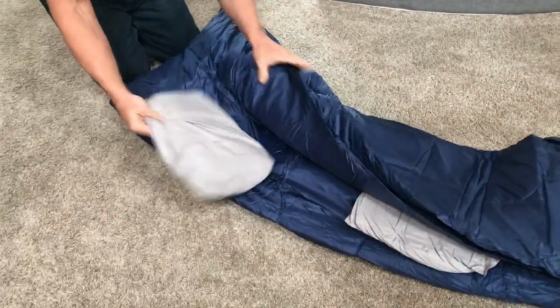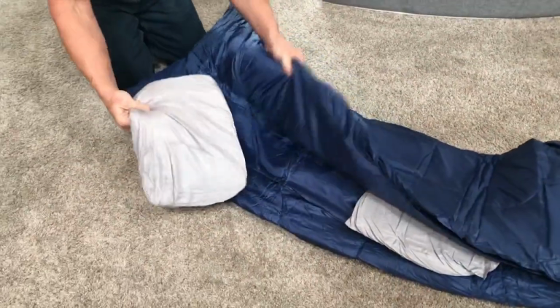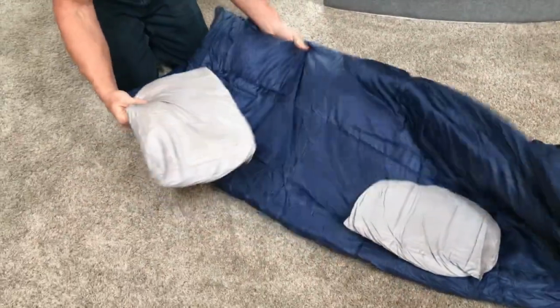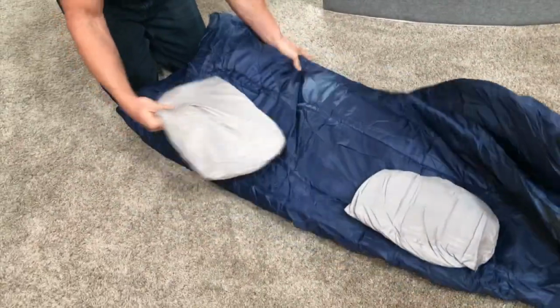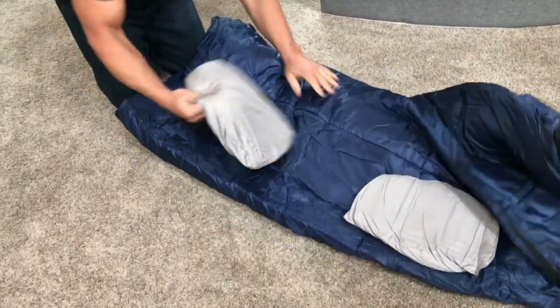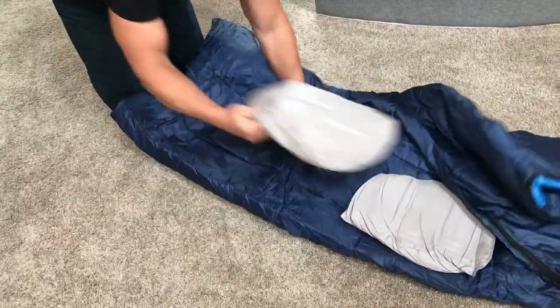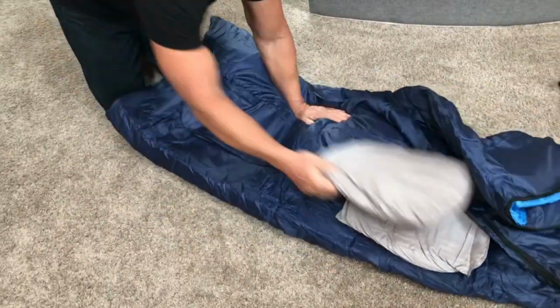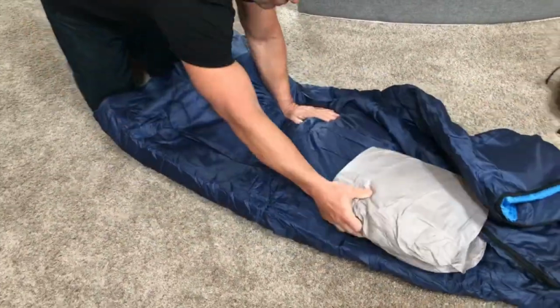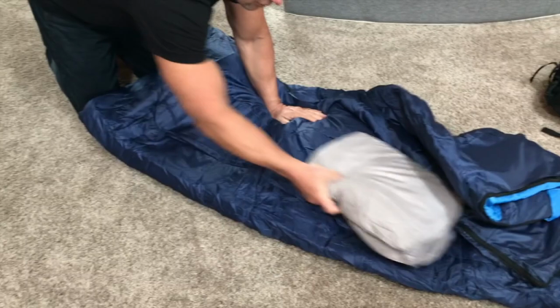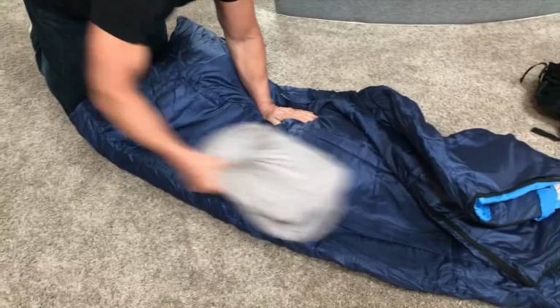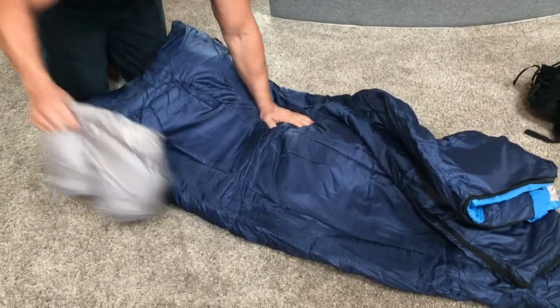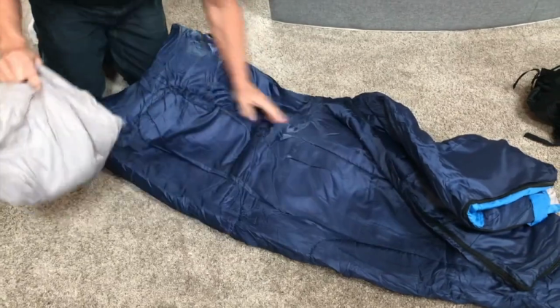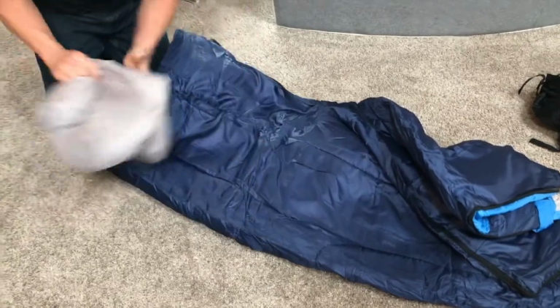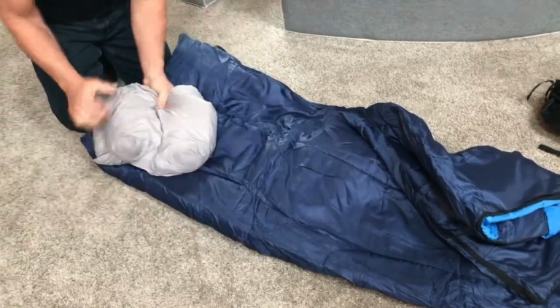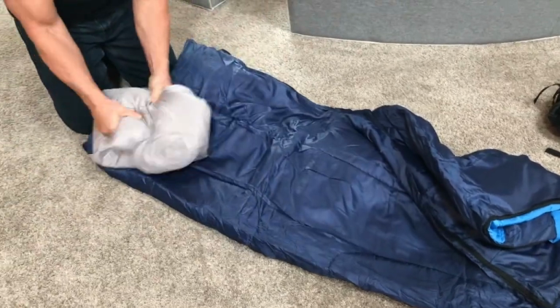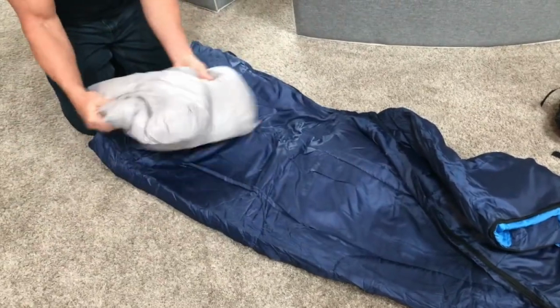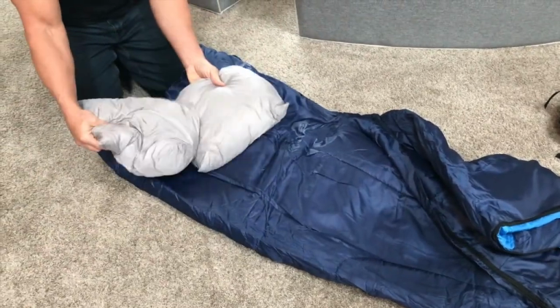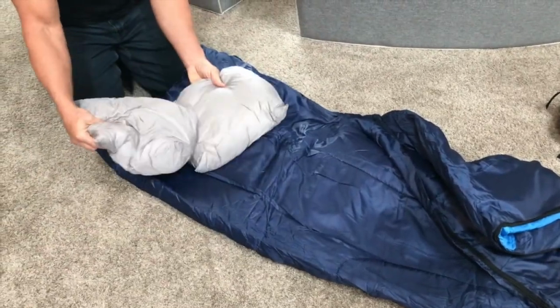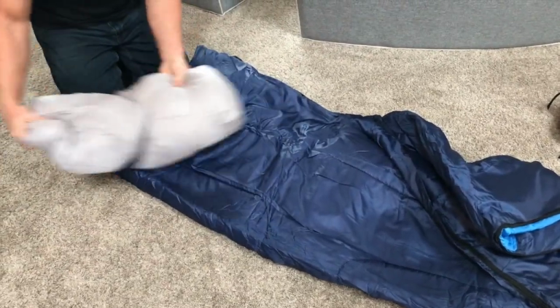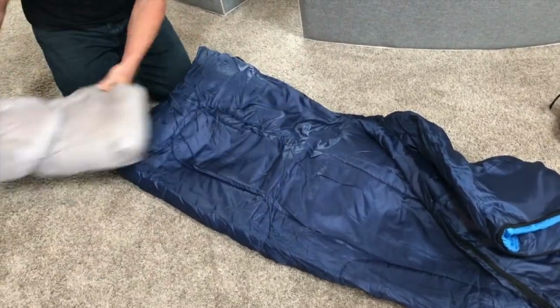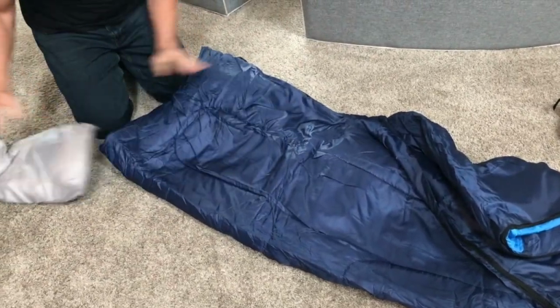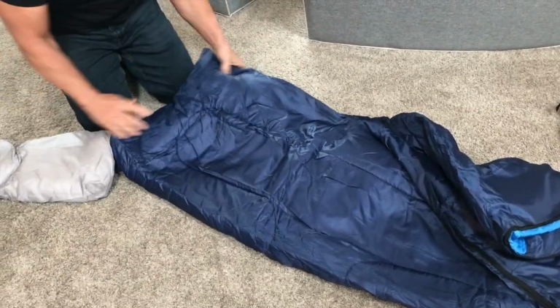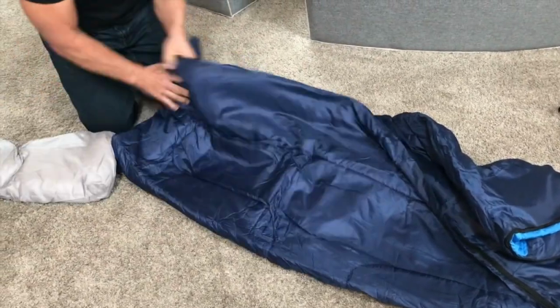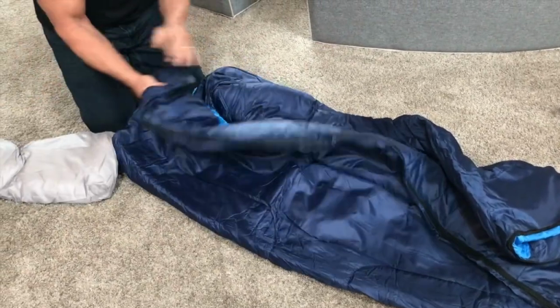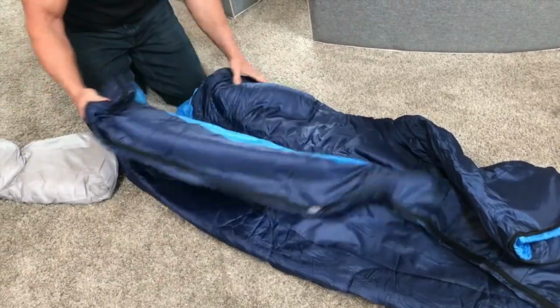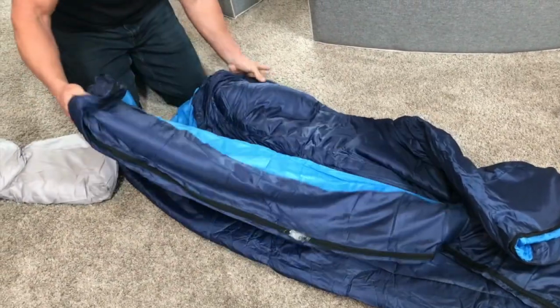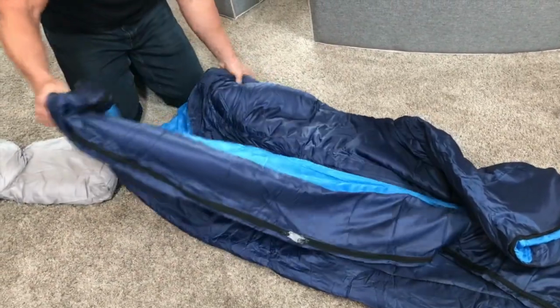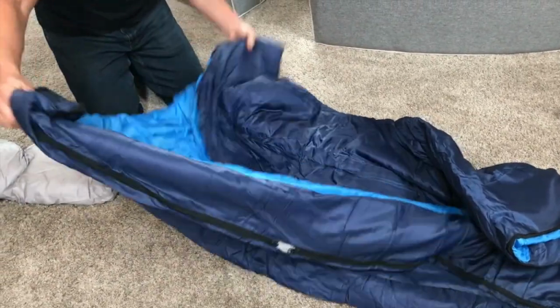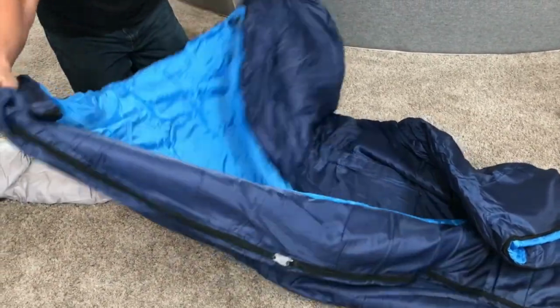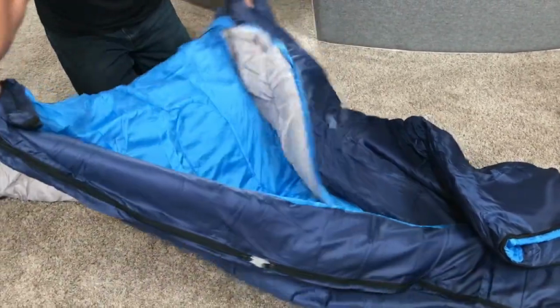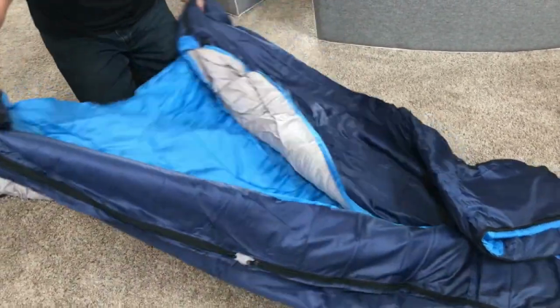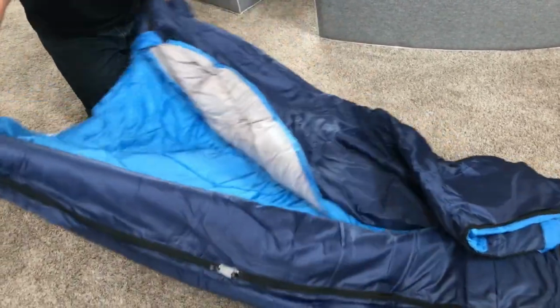It does come with two pillows — they're just perfect pillows for going camping, that kind of thing.